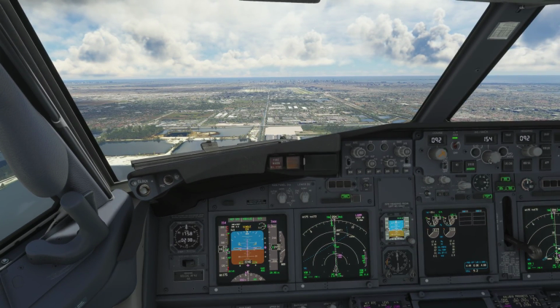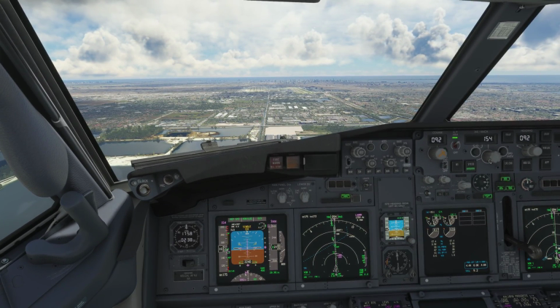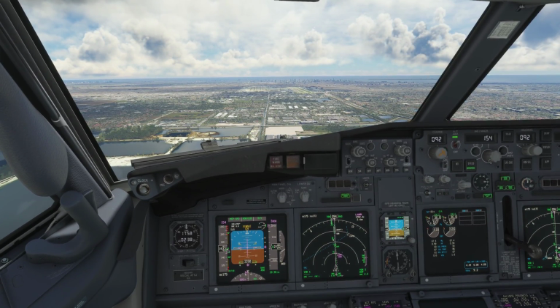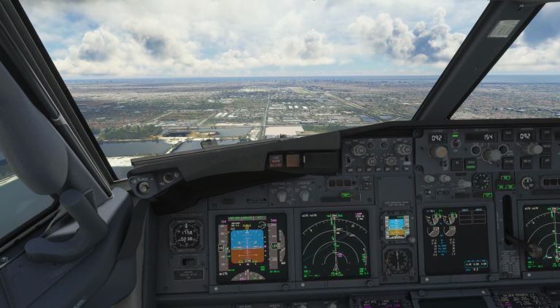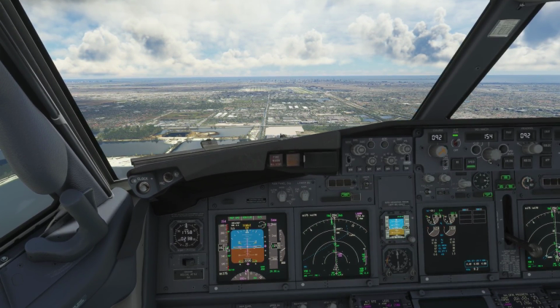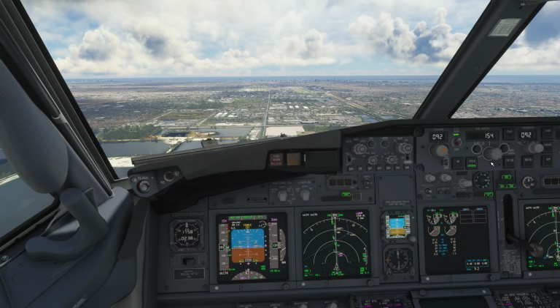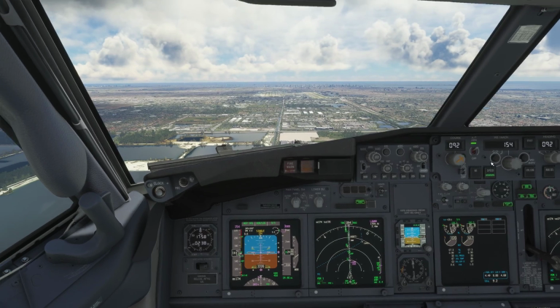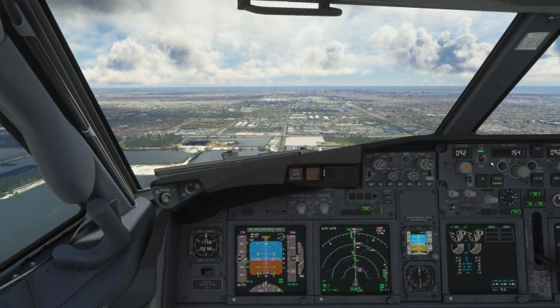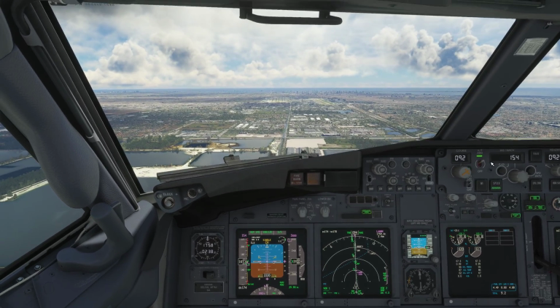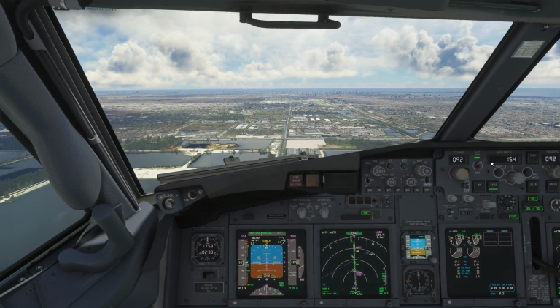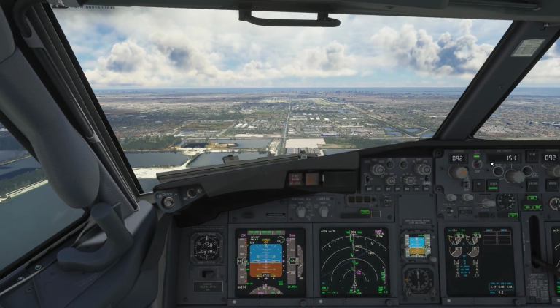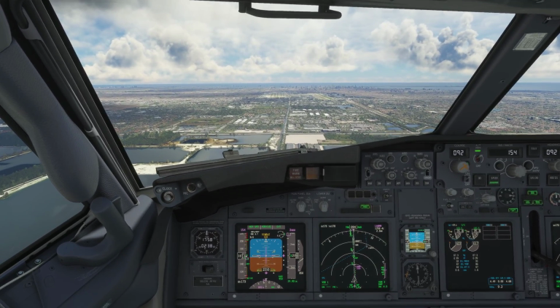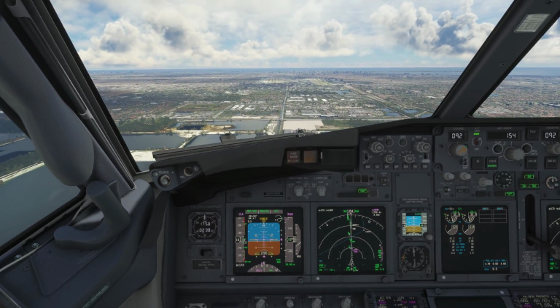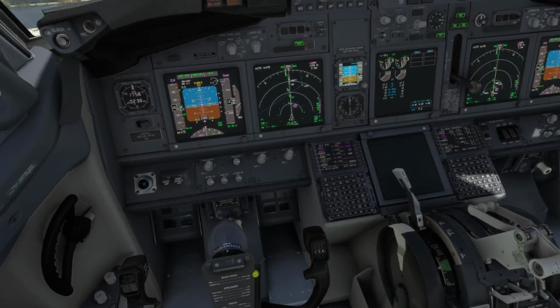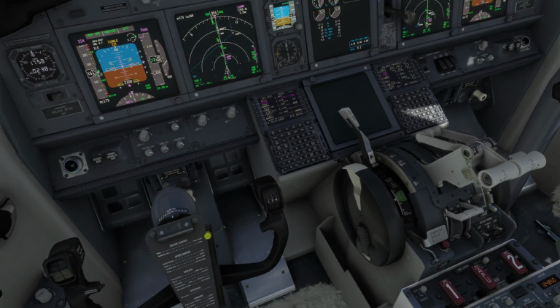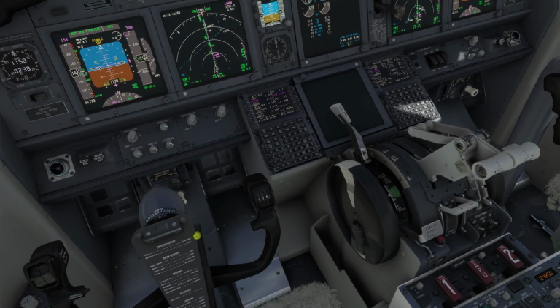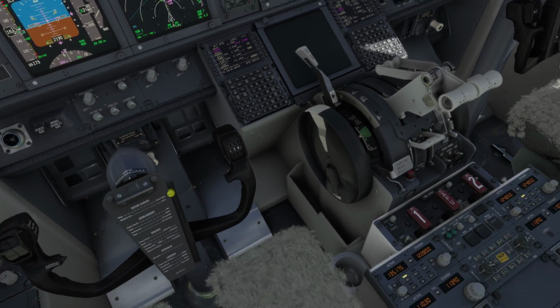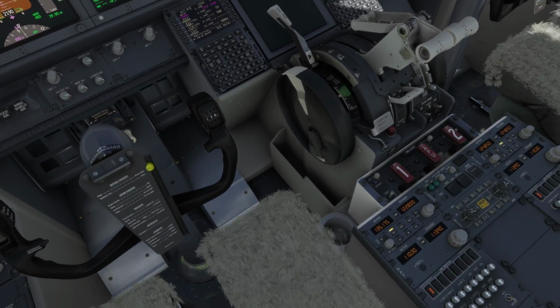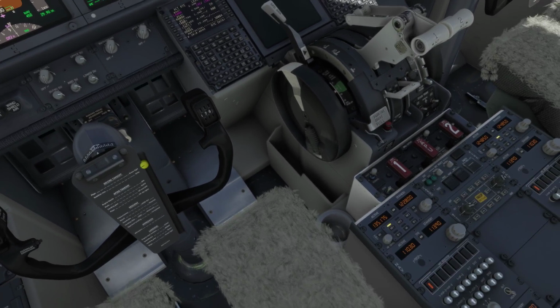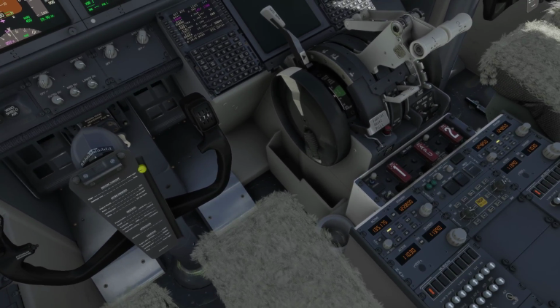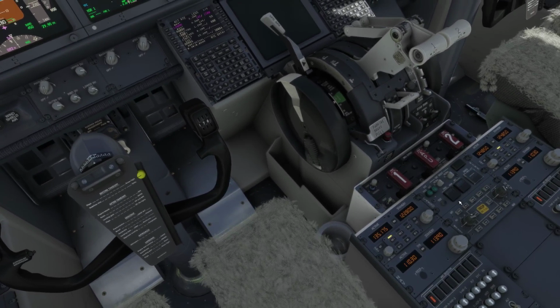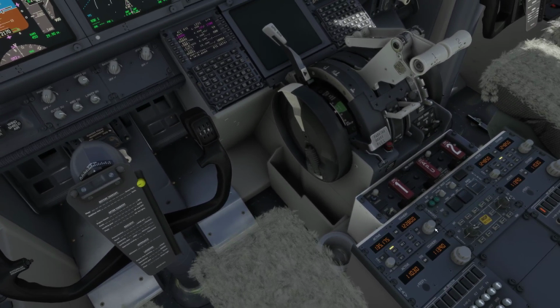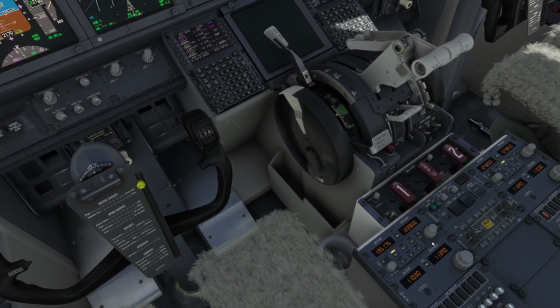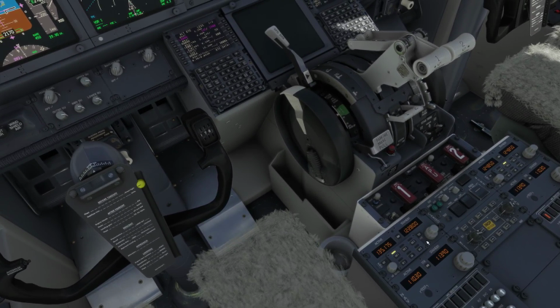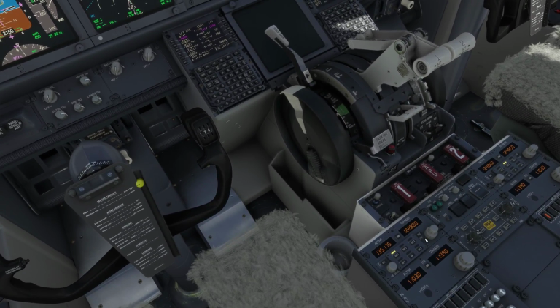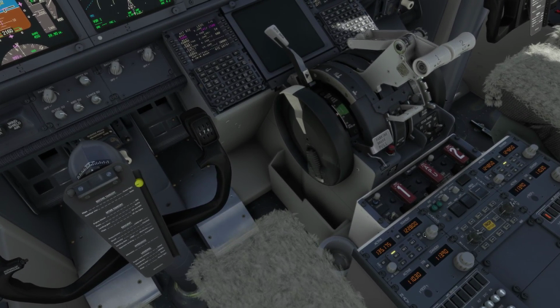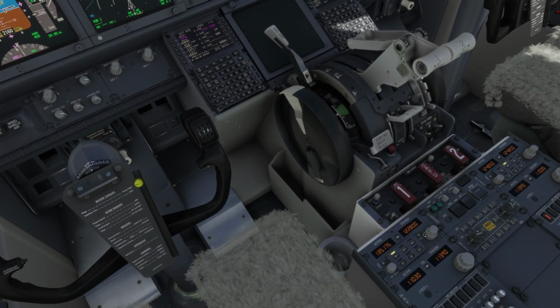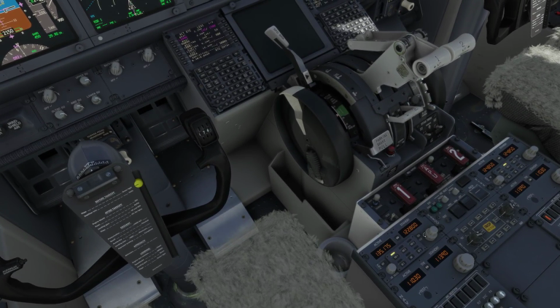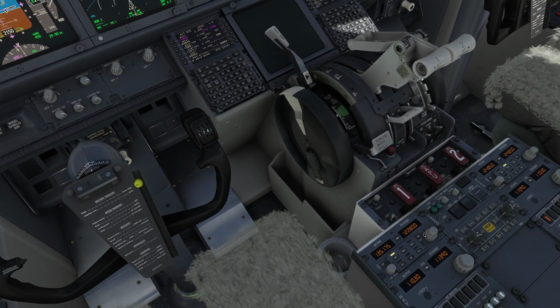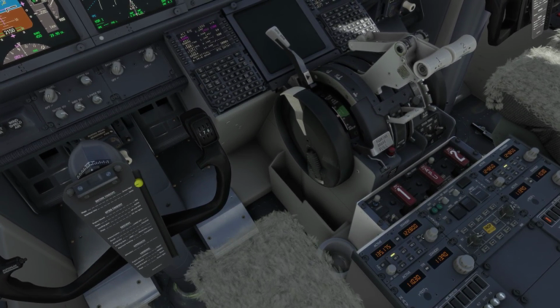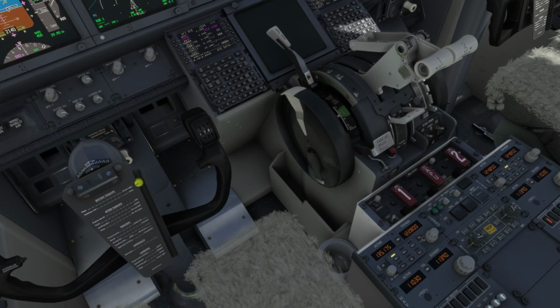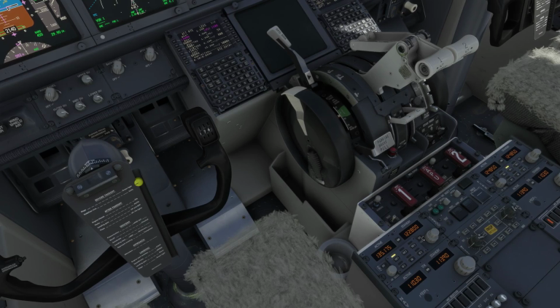American 1036, contact Miami Tower 118.3. 118.3, American 1036, thanks for your help.